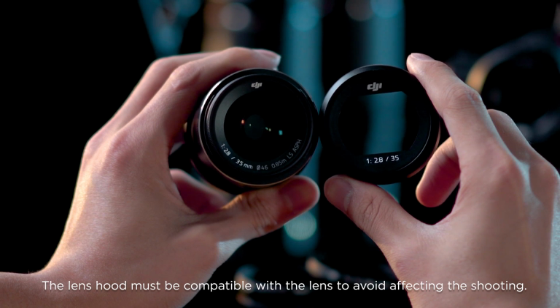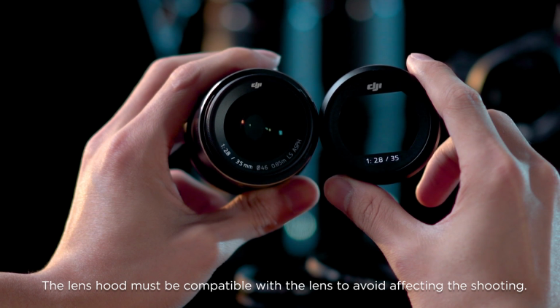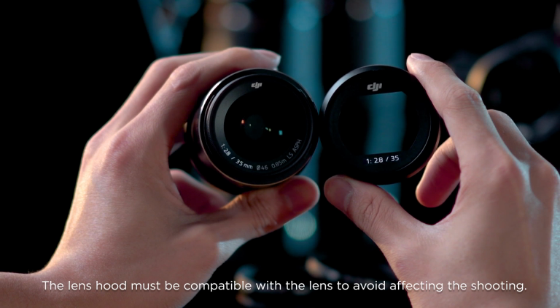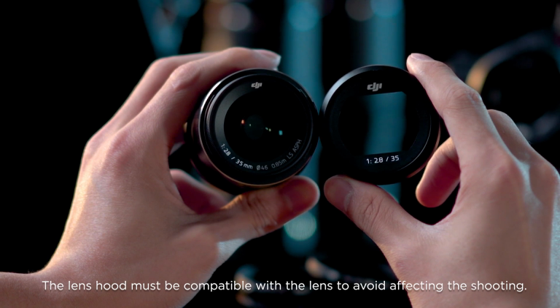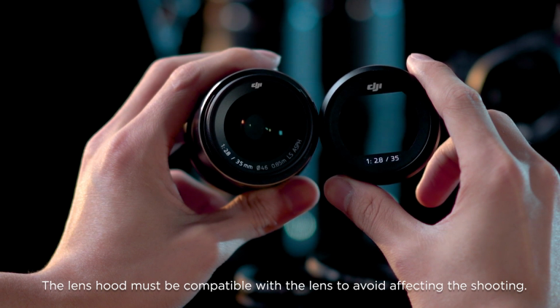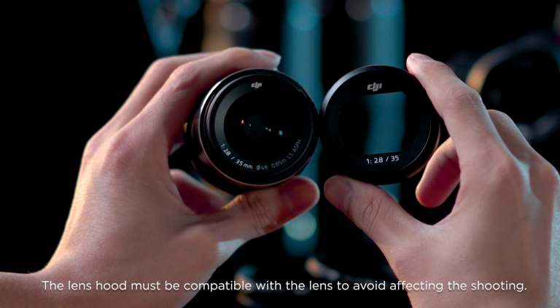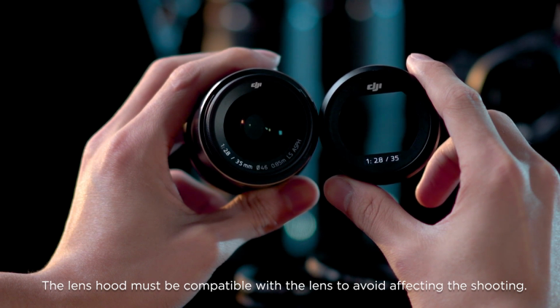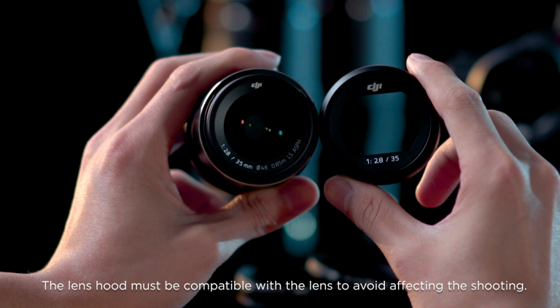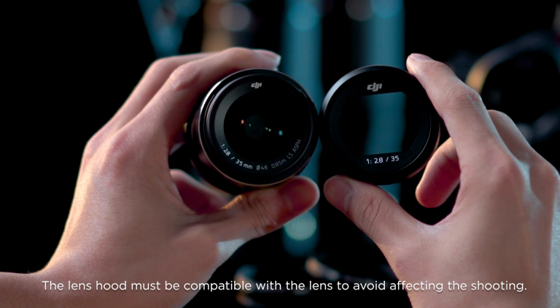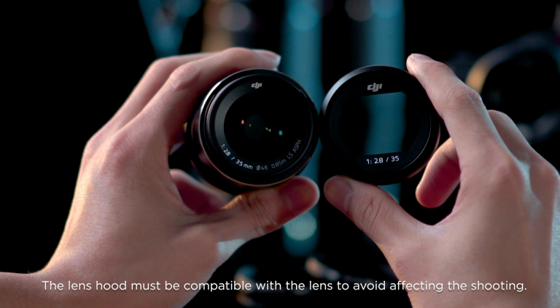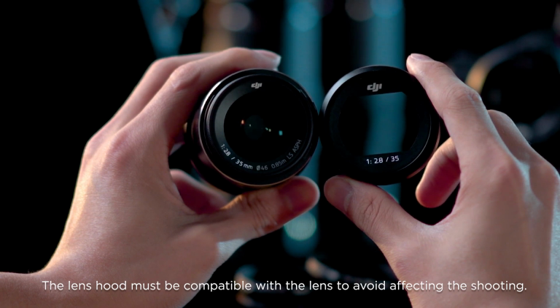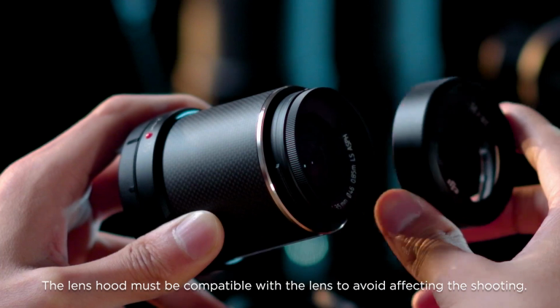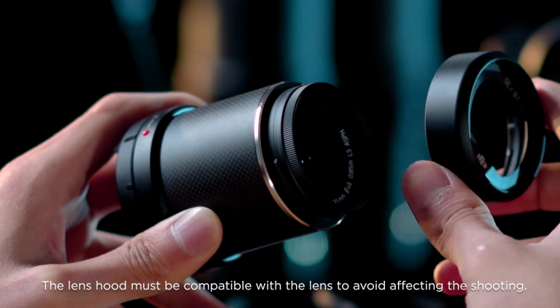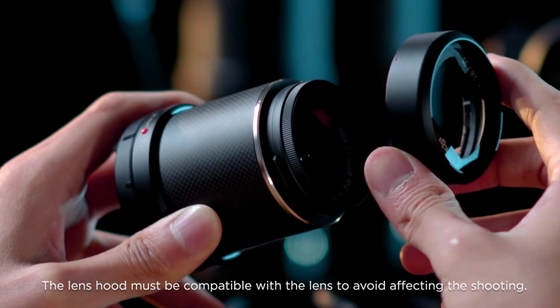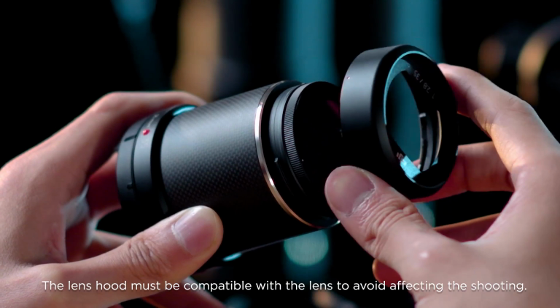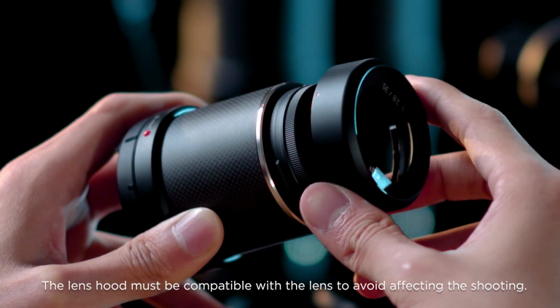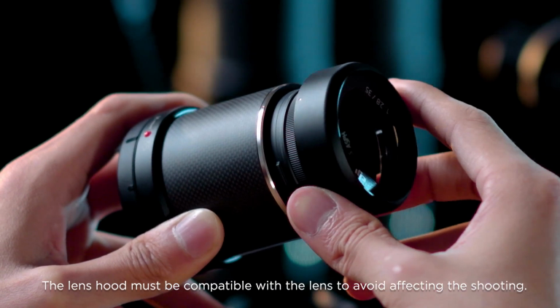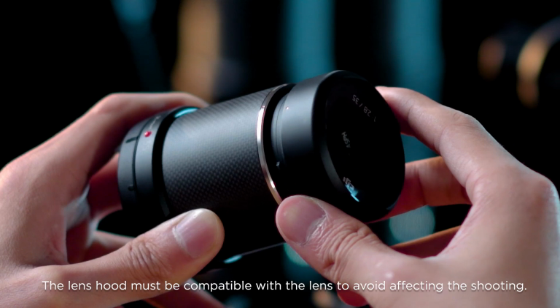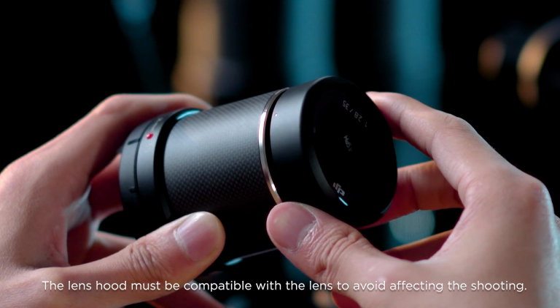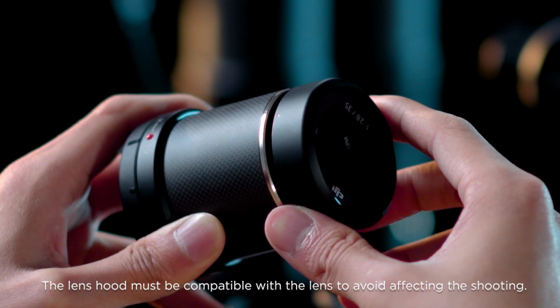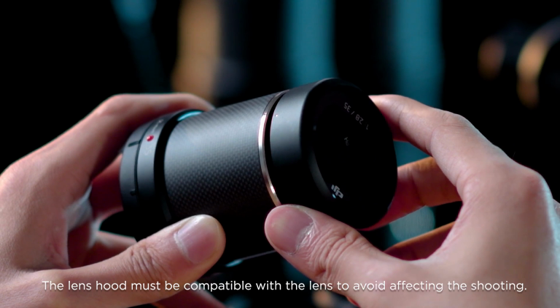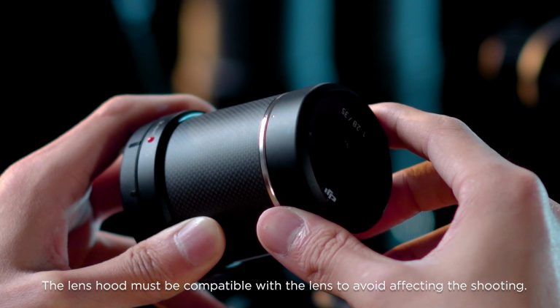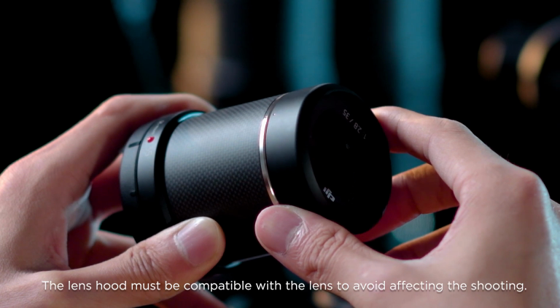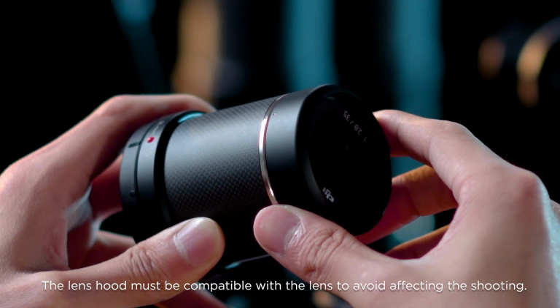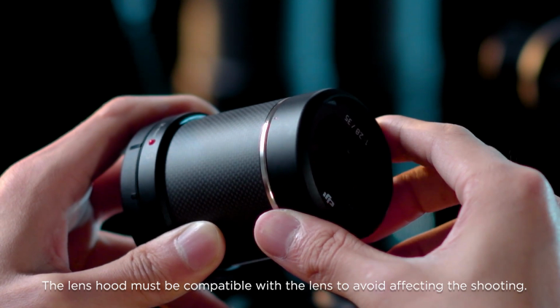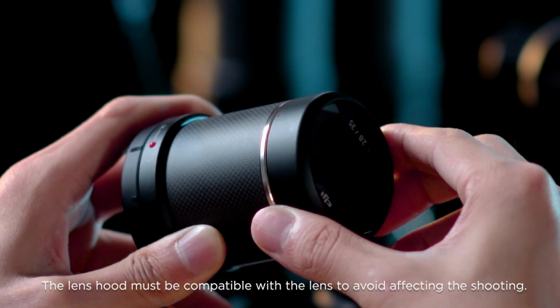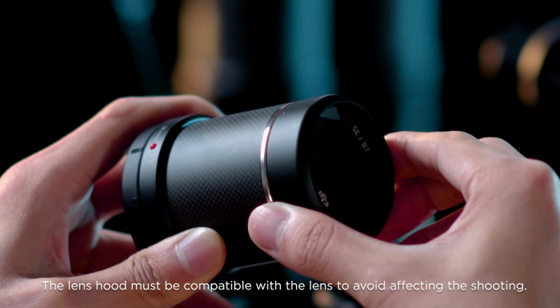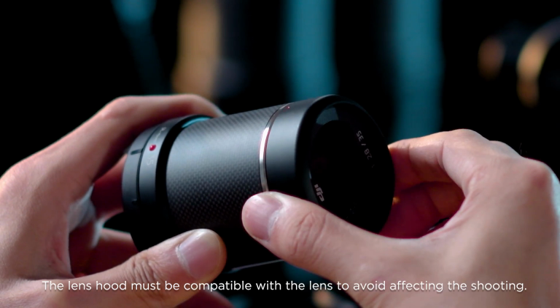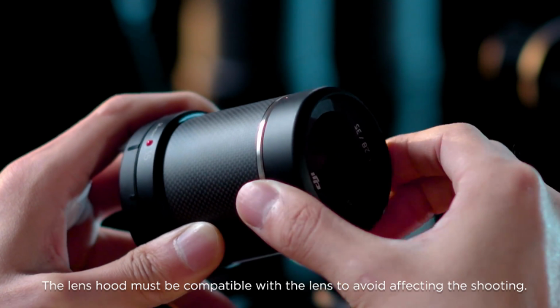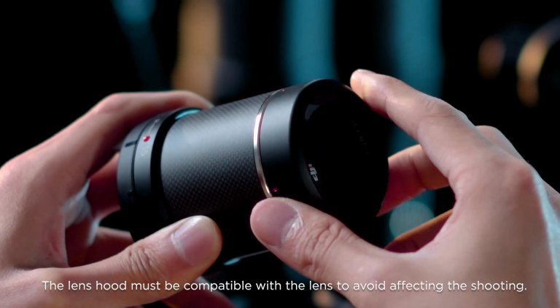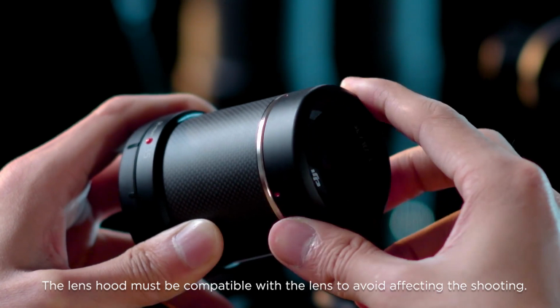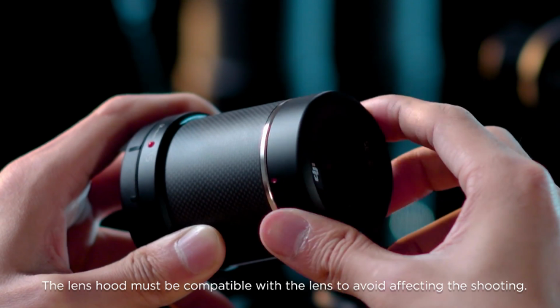Note 2: The lens hood must be compatible with the lens to avoid affecting the shooting.